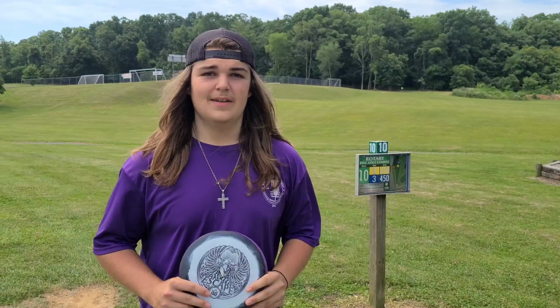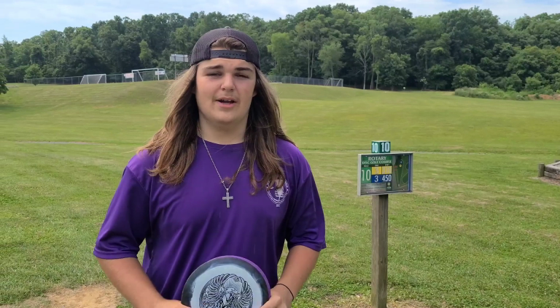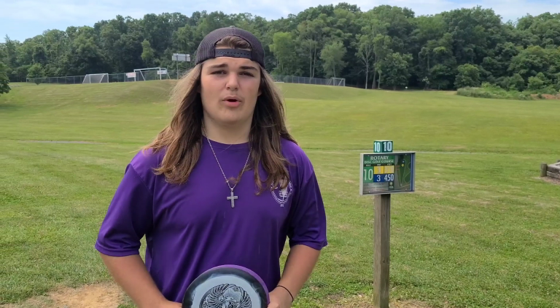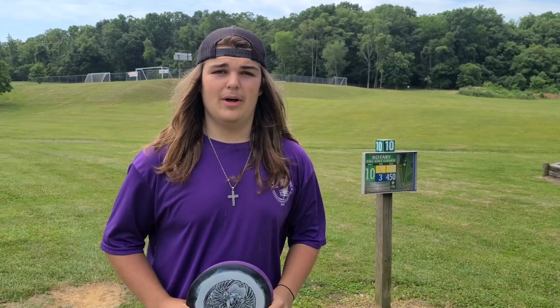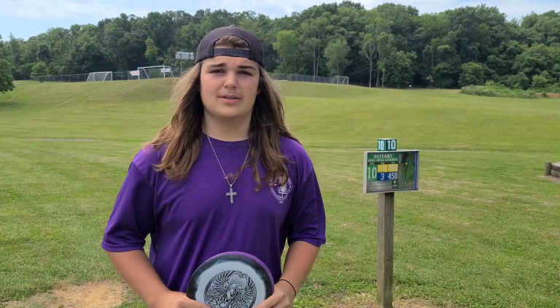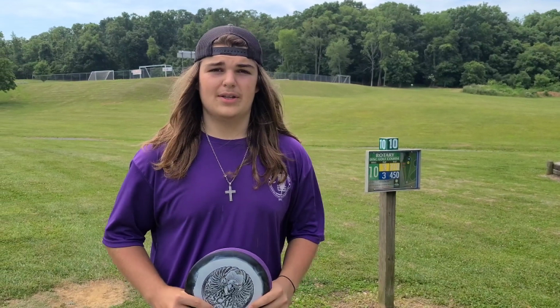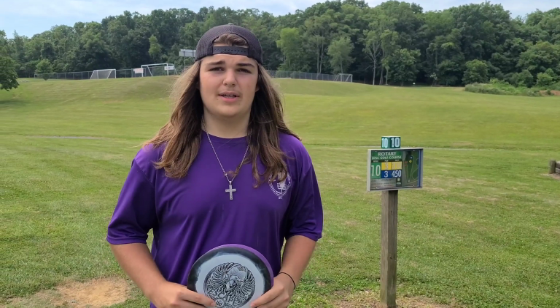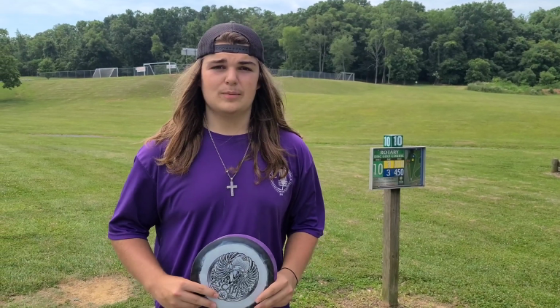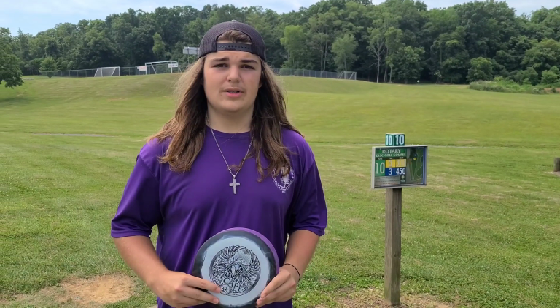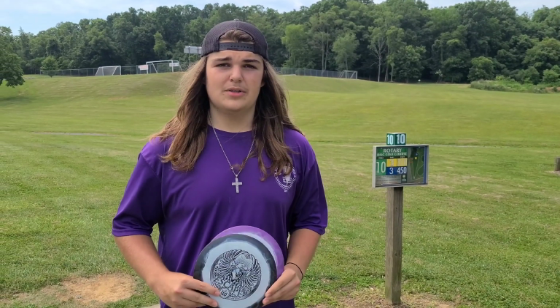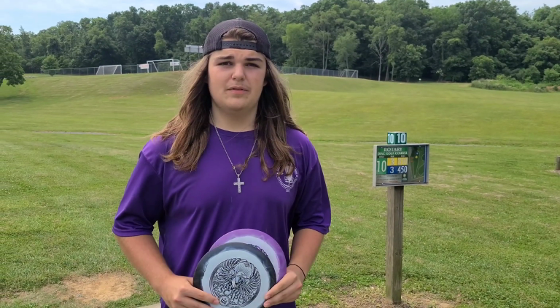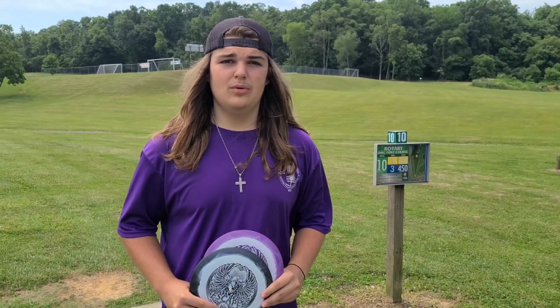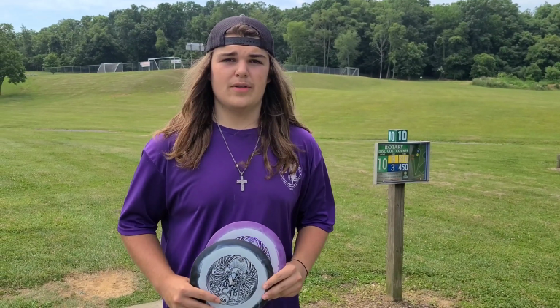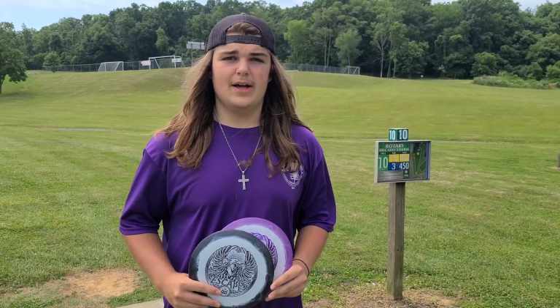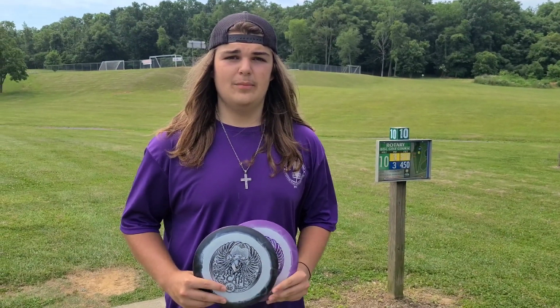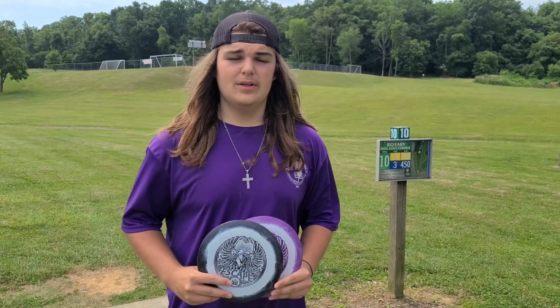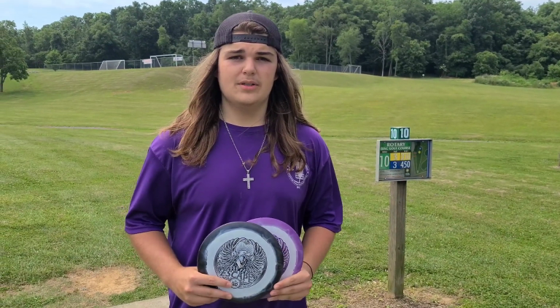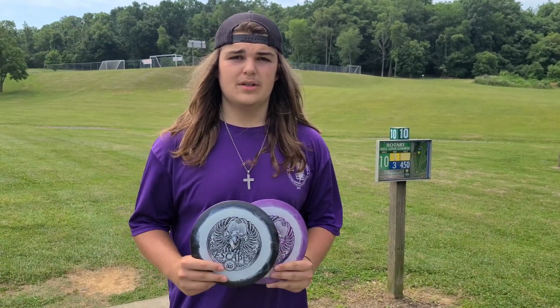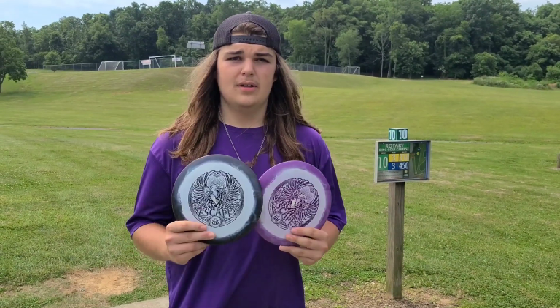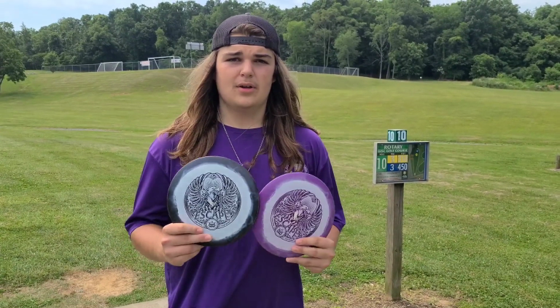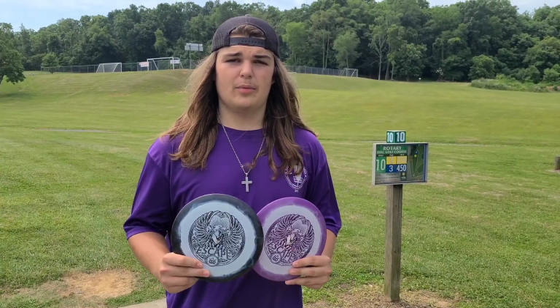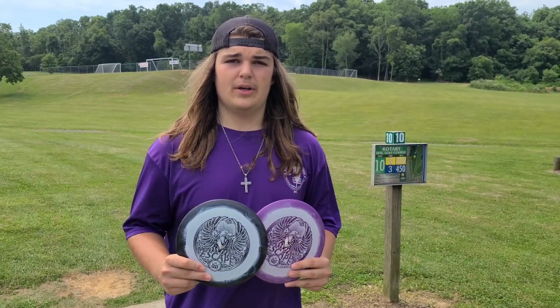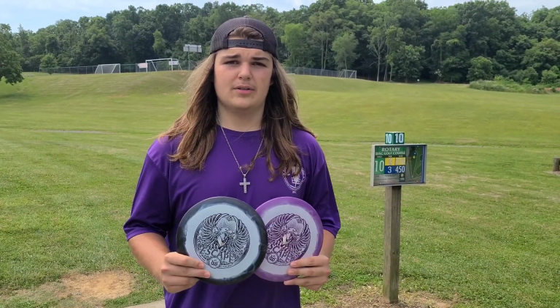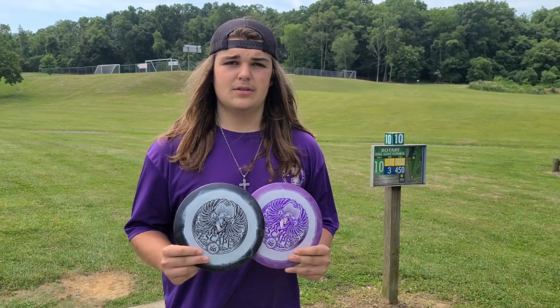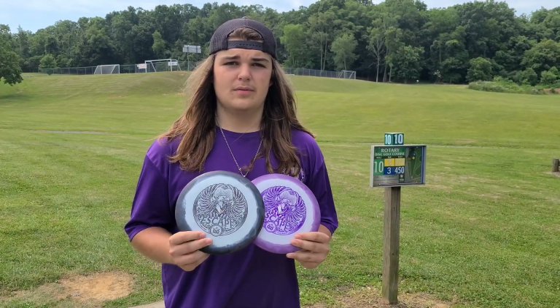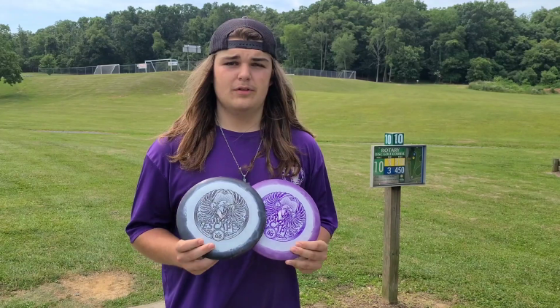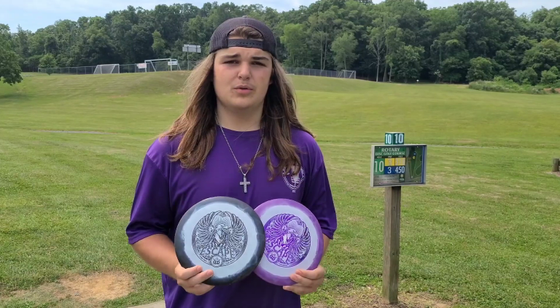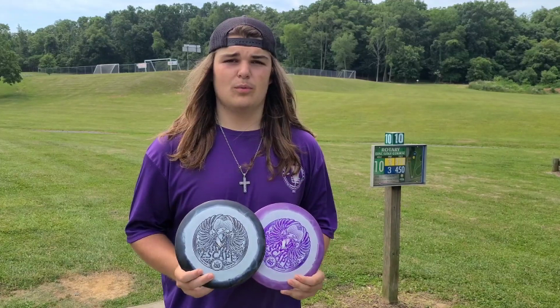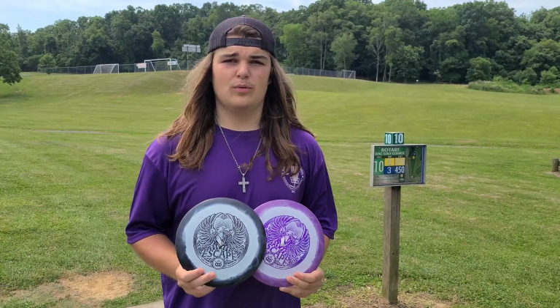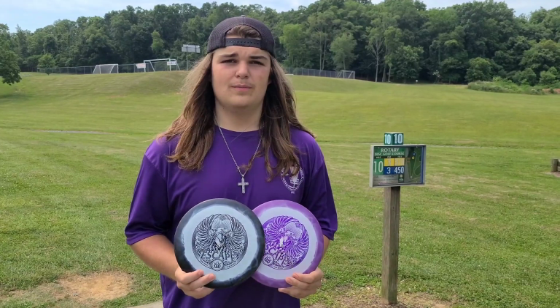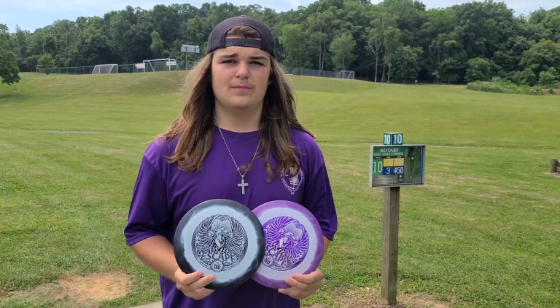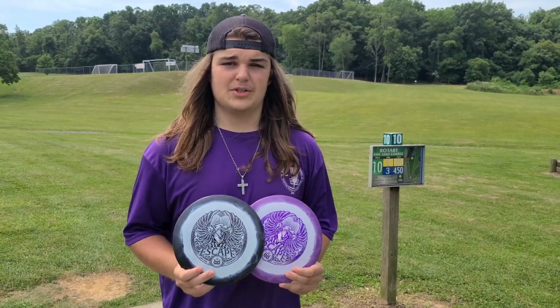Hey everyone, I'm Alex and today here's my disc review on the Dynamic Discs Compass Fusion Orbital Escape.